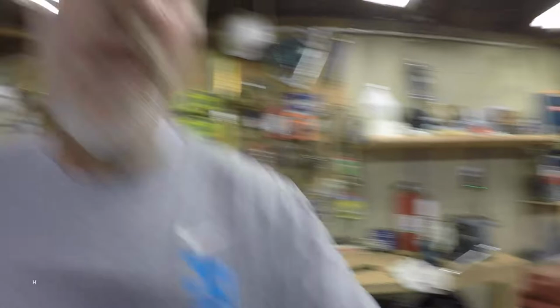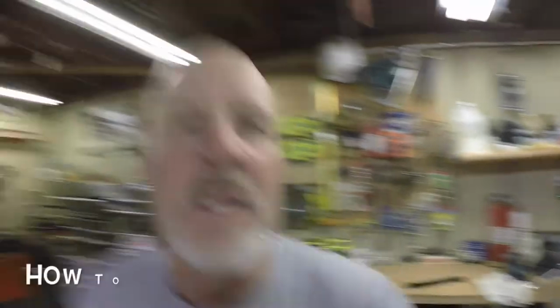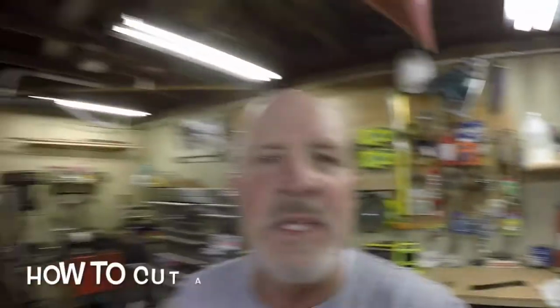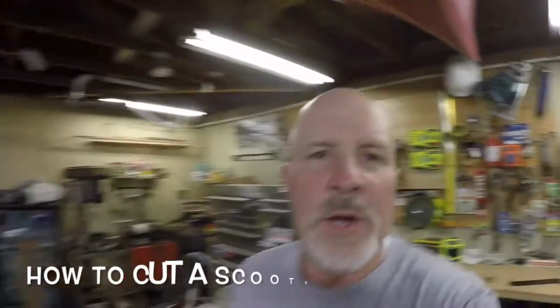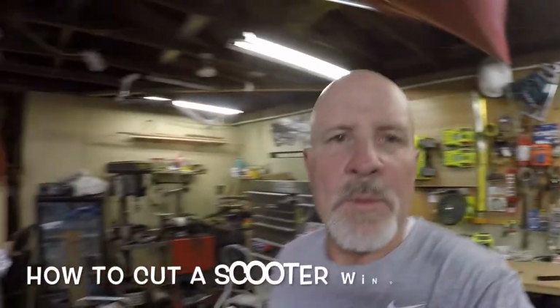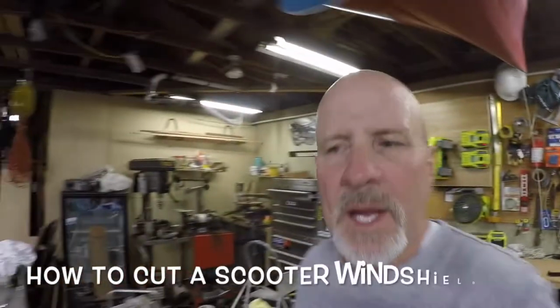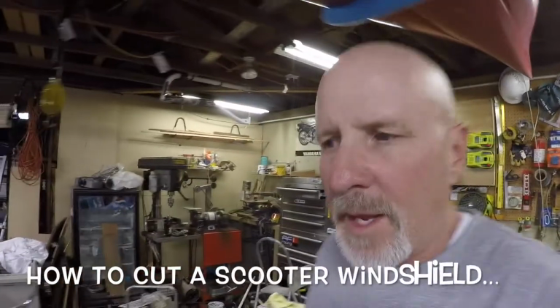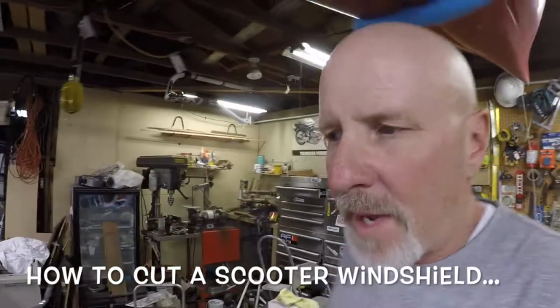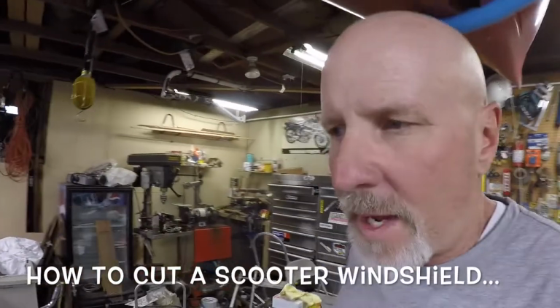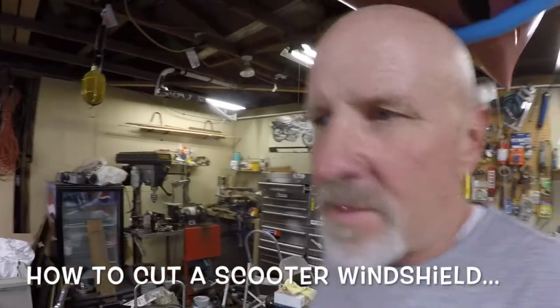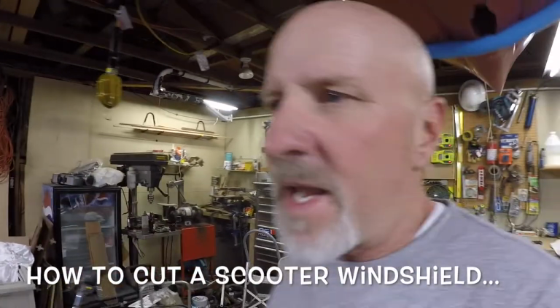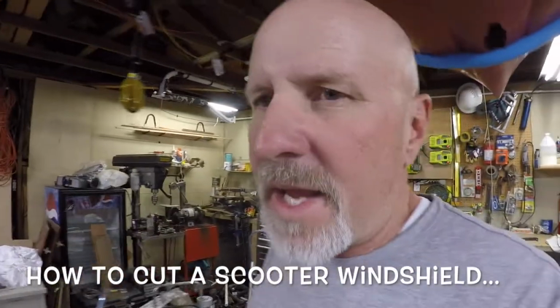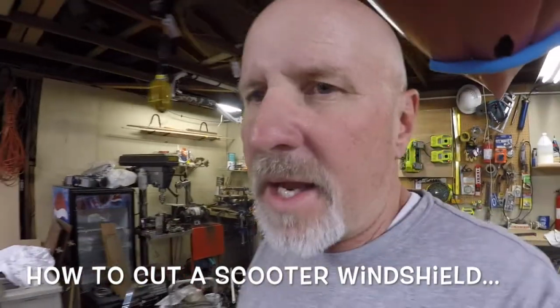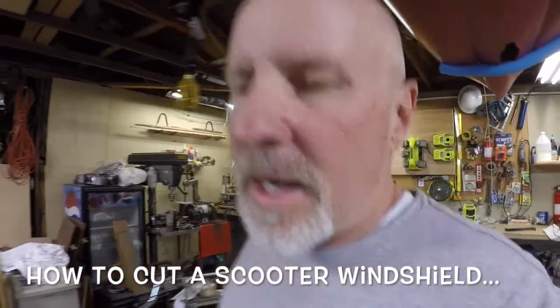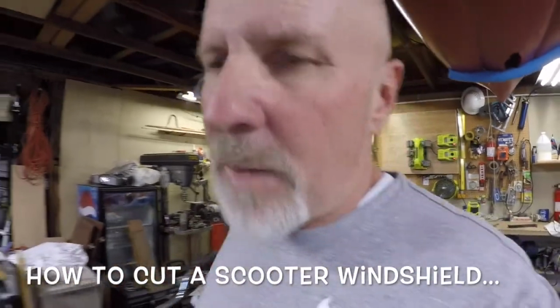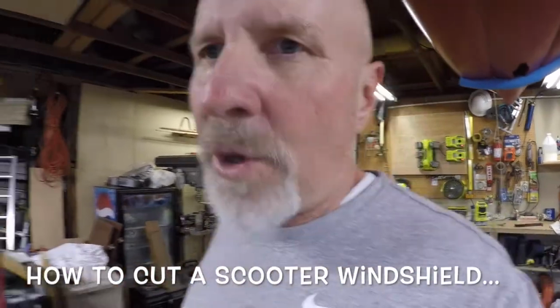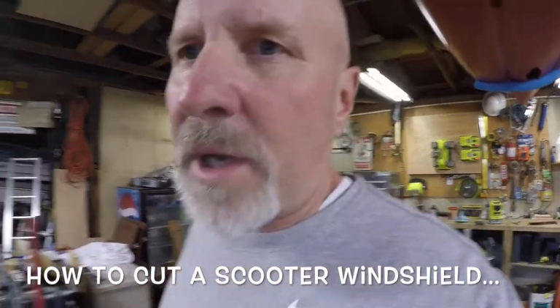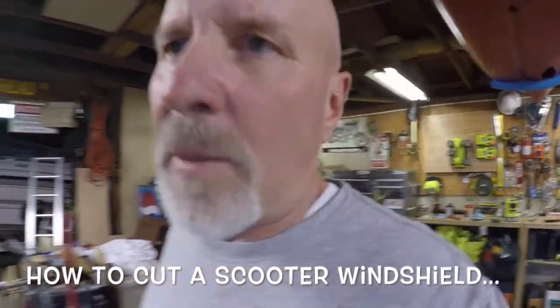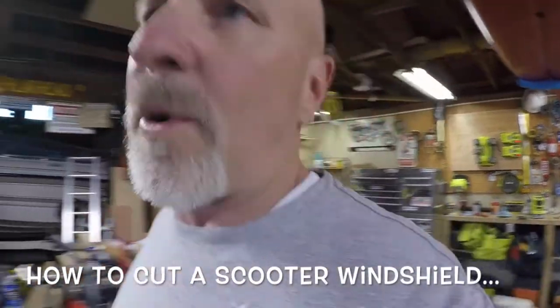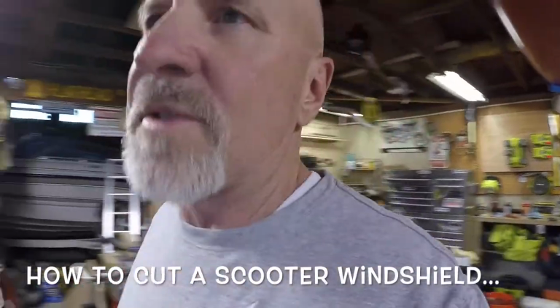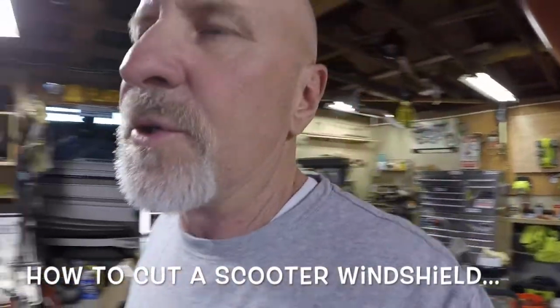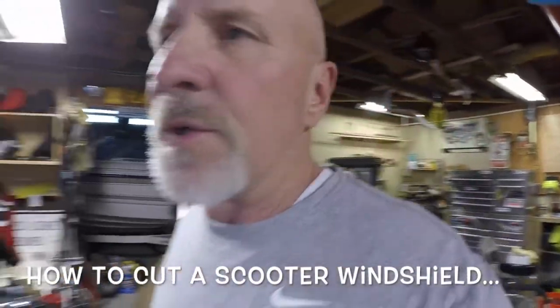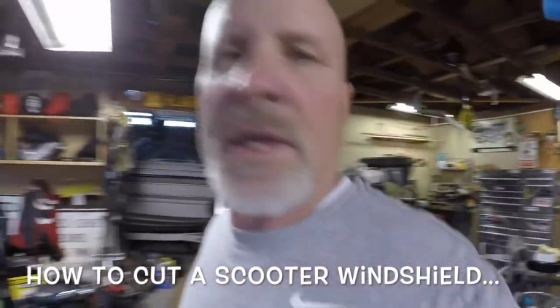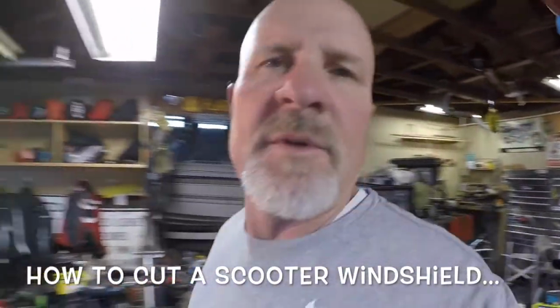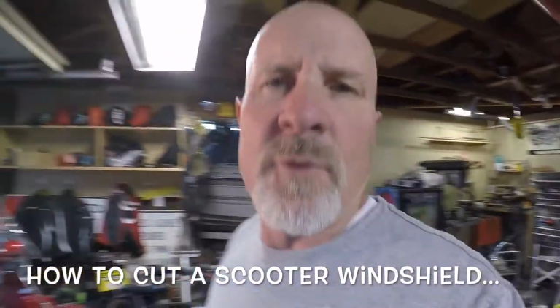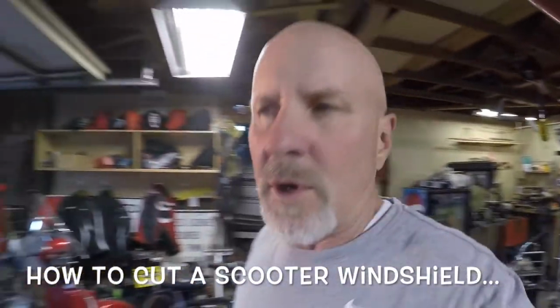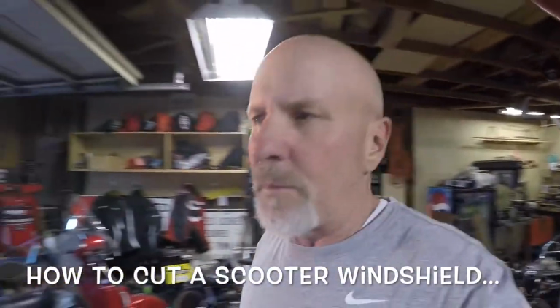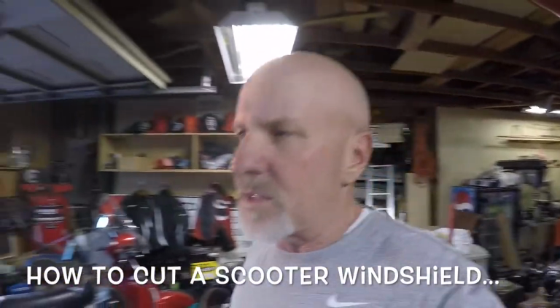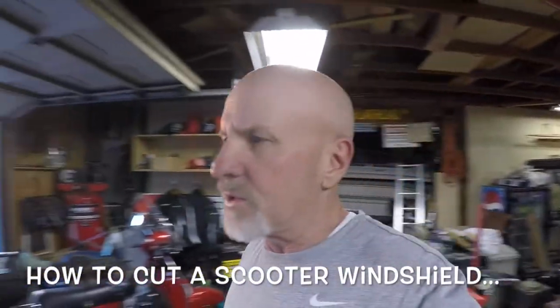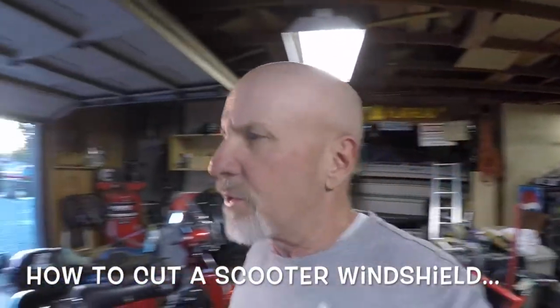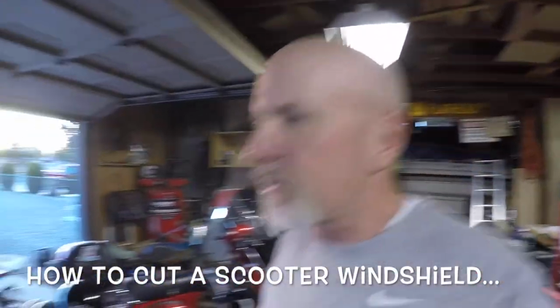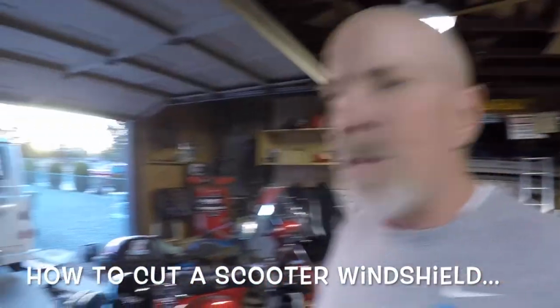This is Larry with Man Cave Mayhem. Today I'm working on my wife's scooter again before our big scooter trip.